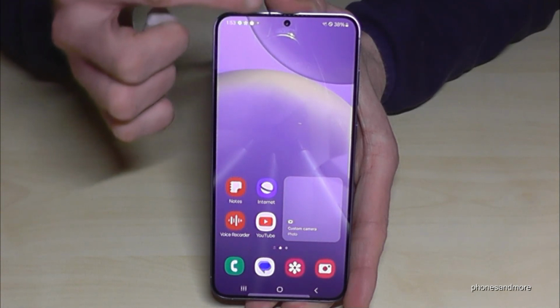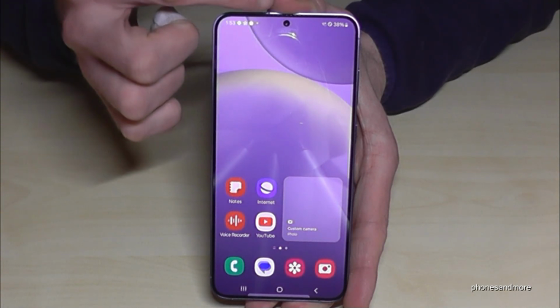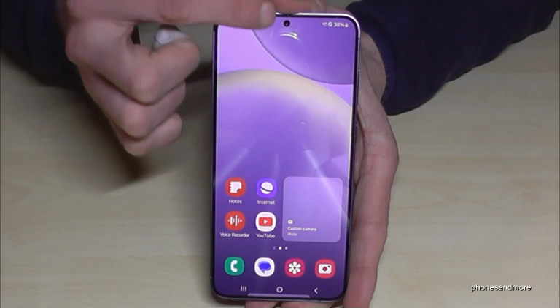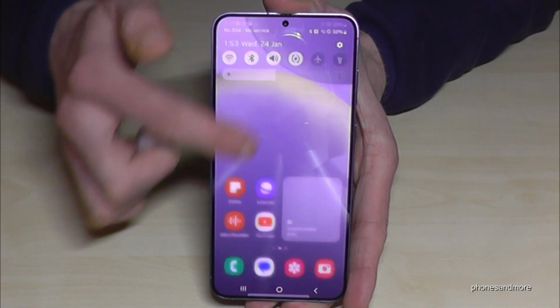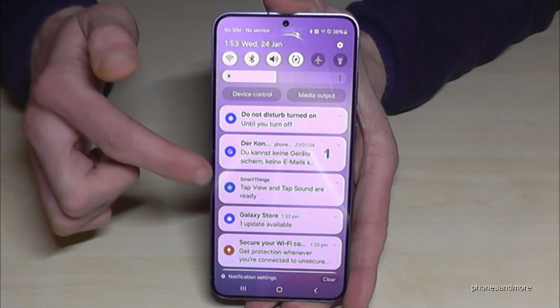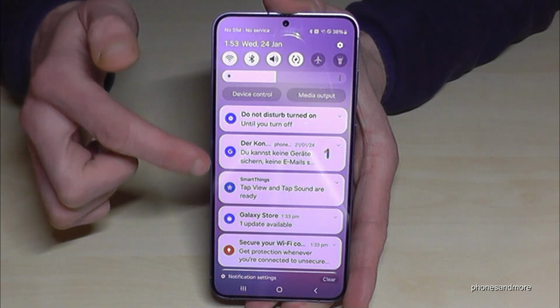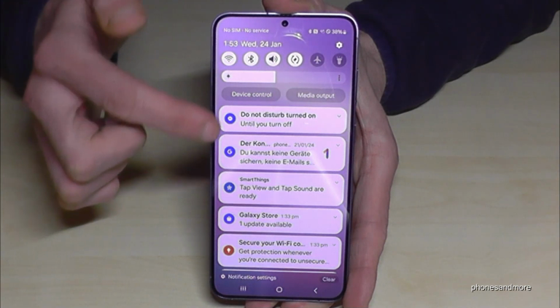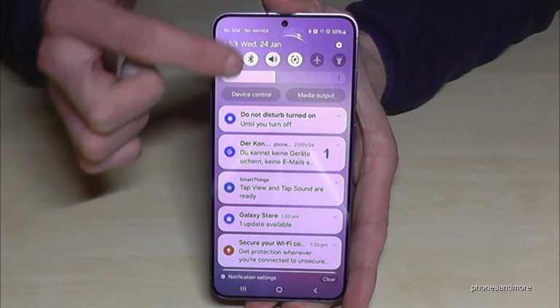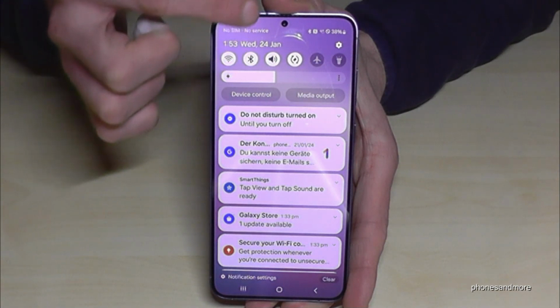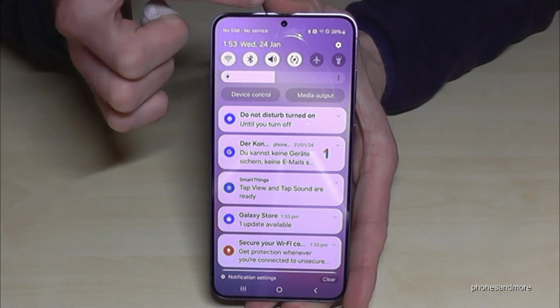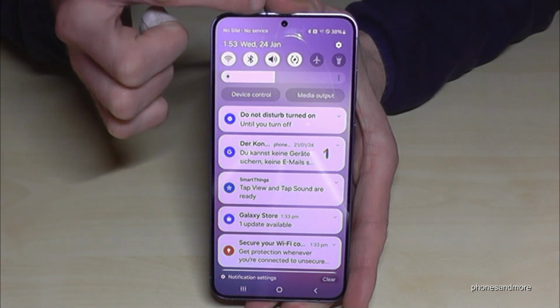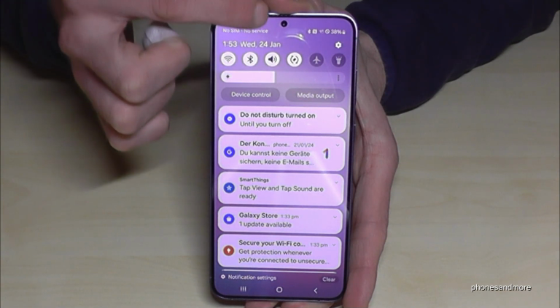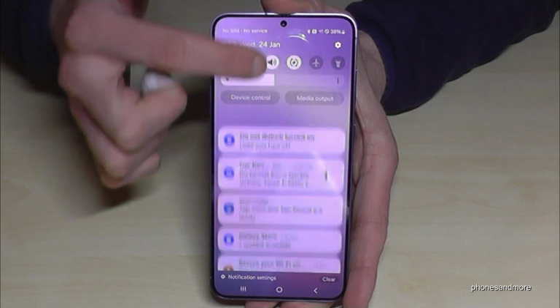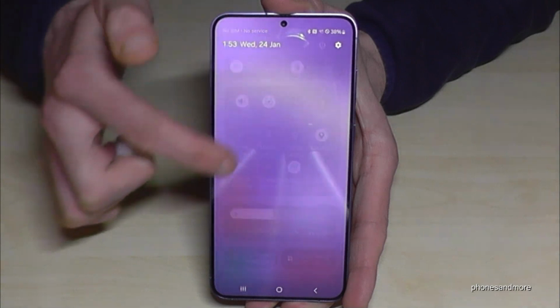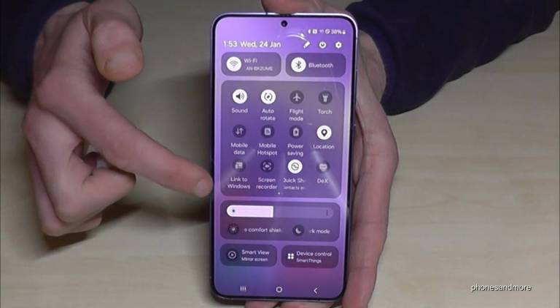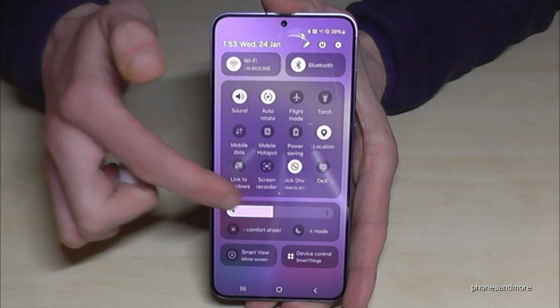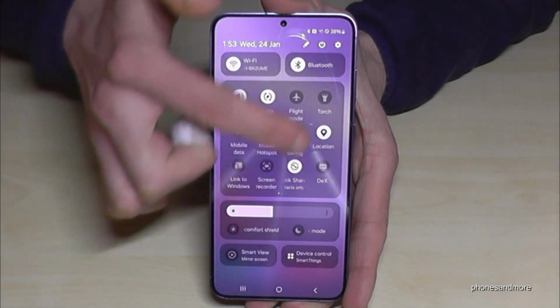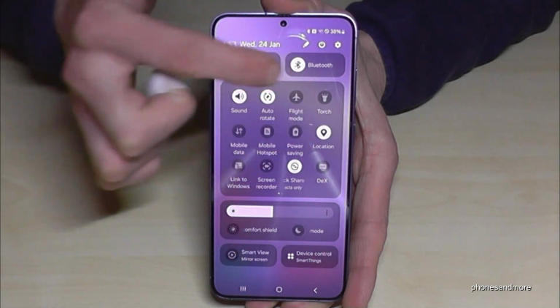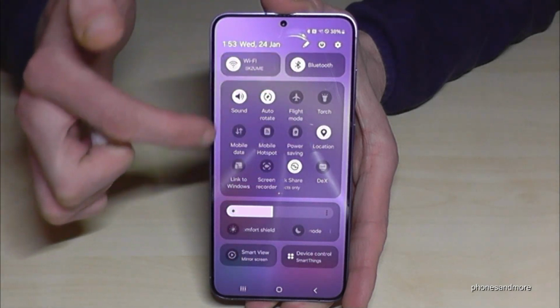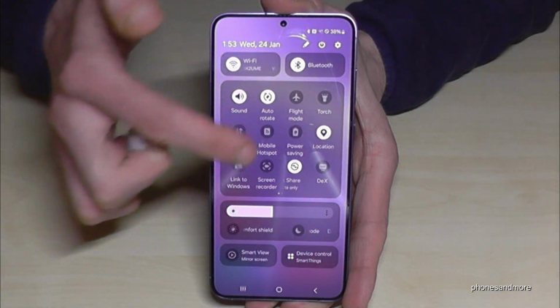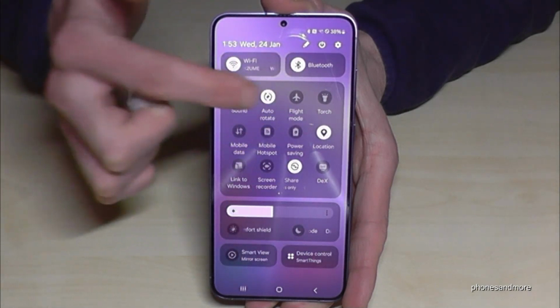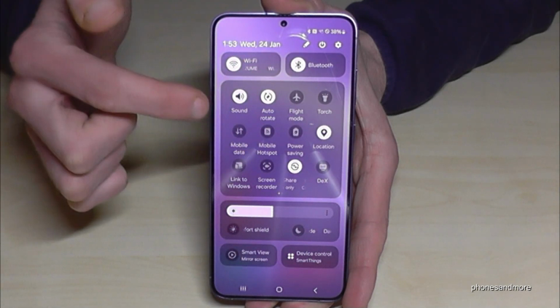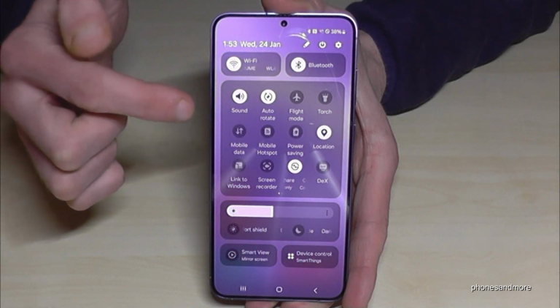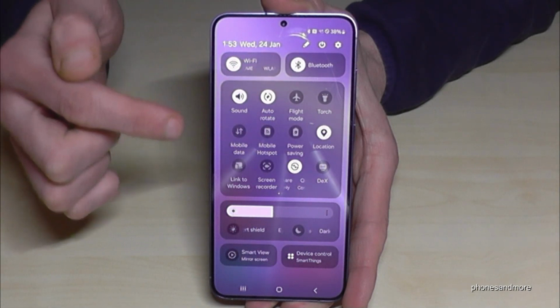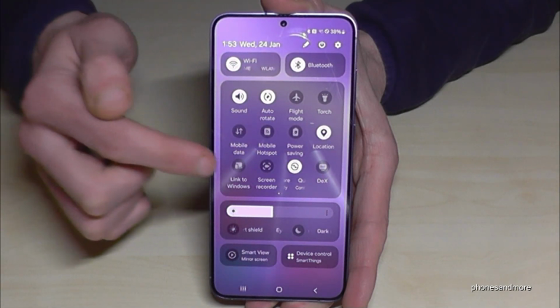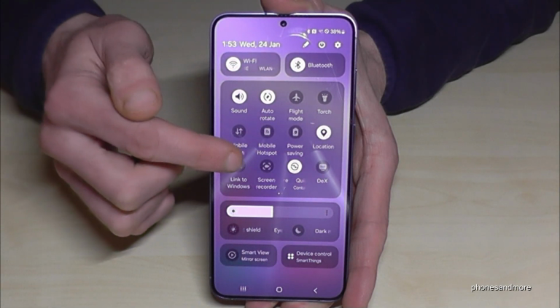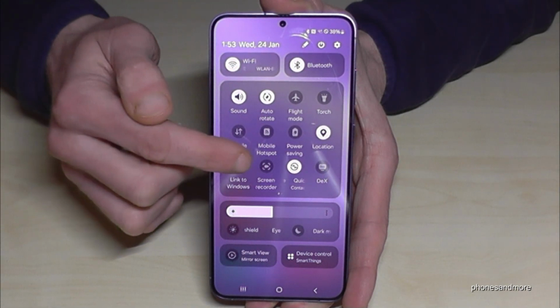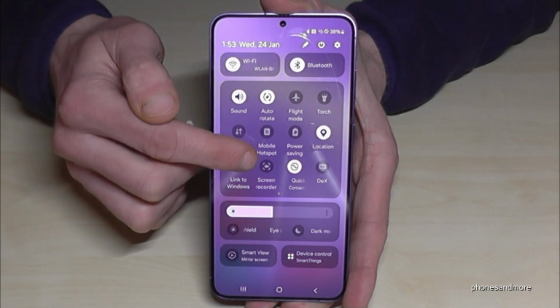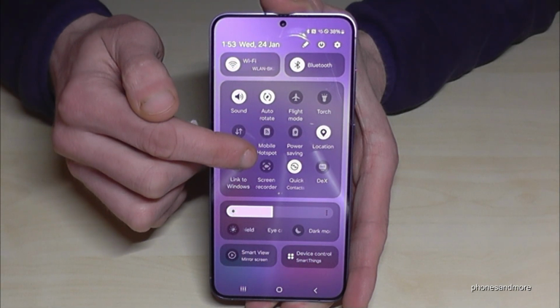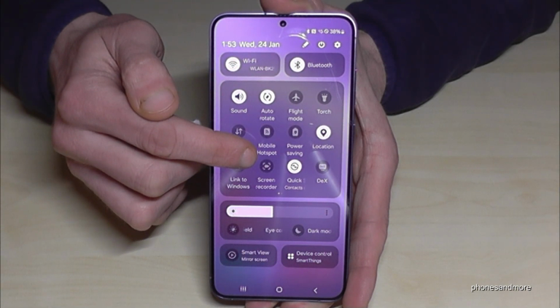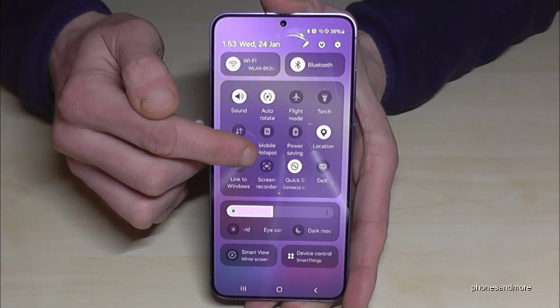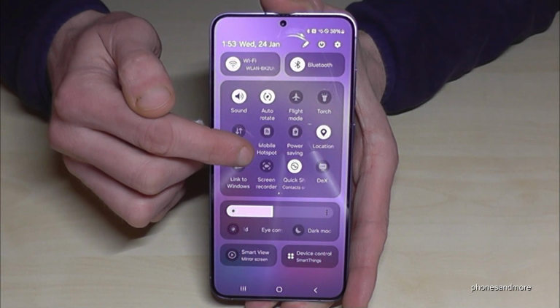Just scroll down here, scroll down a second time, and then you will have many more icons and you will see the screen recorder here.